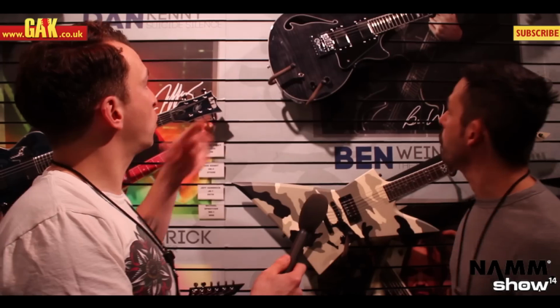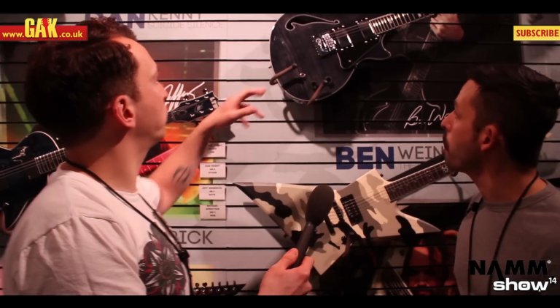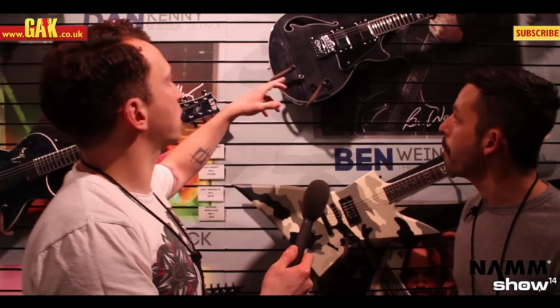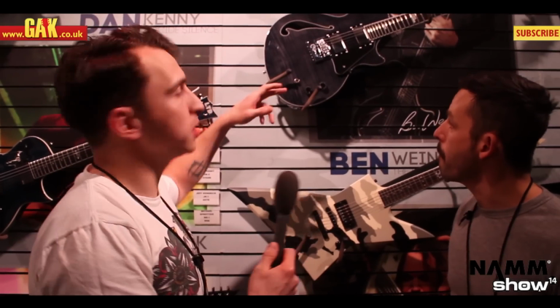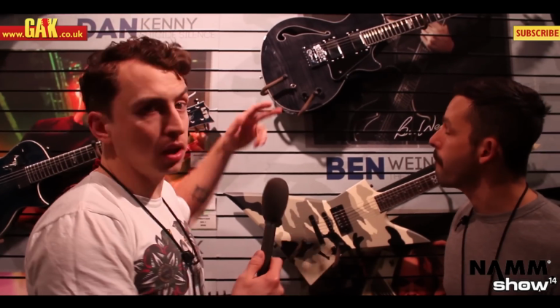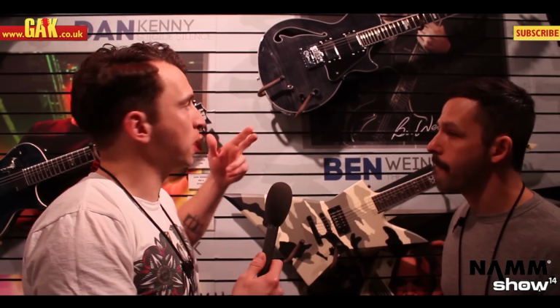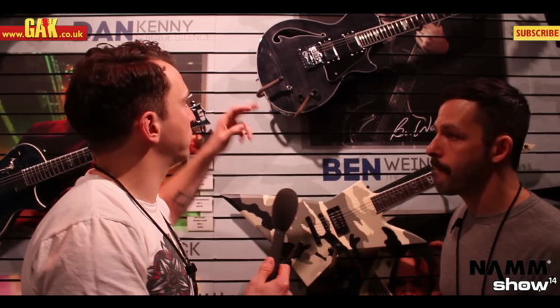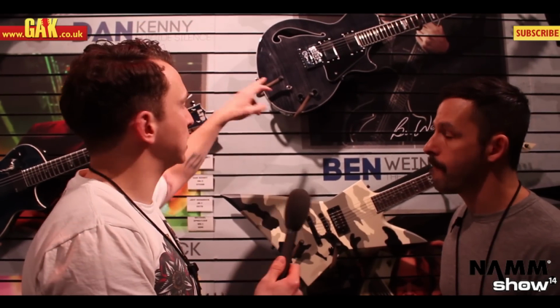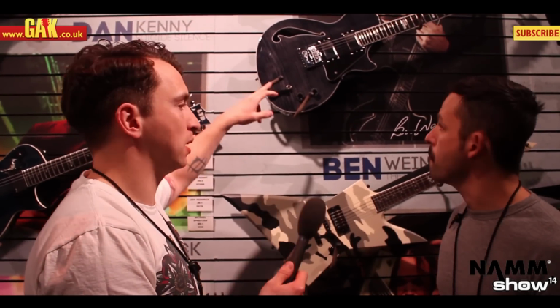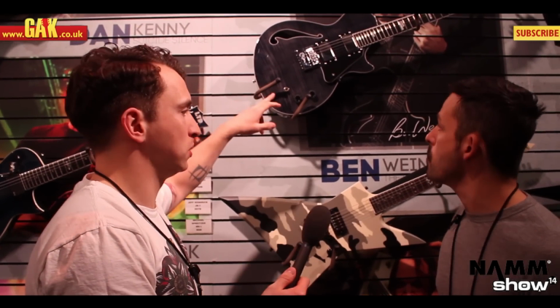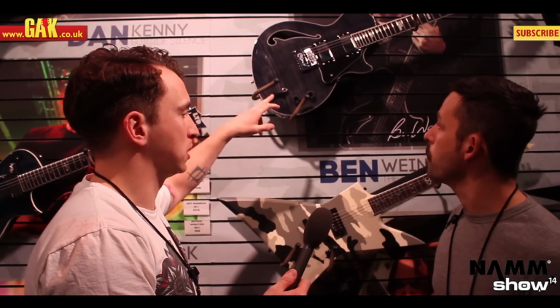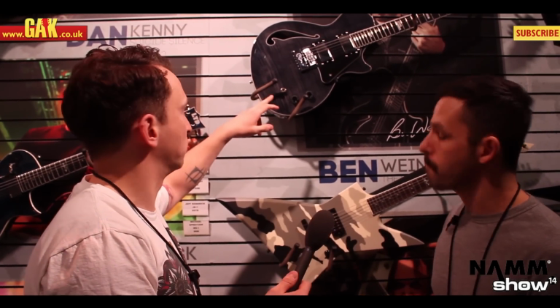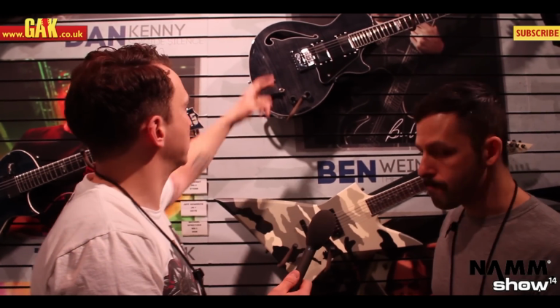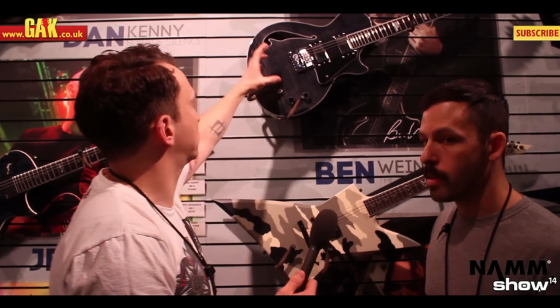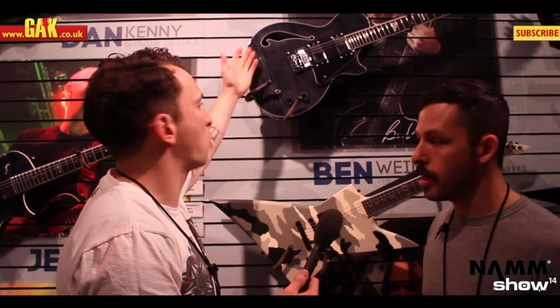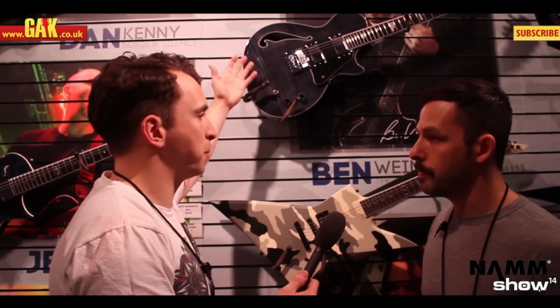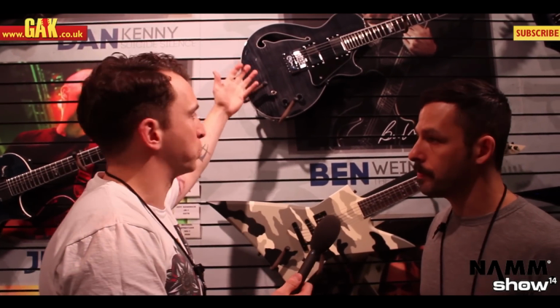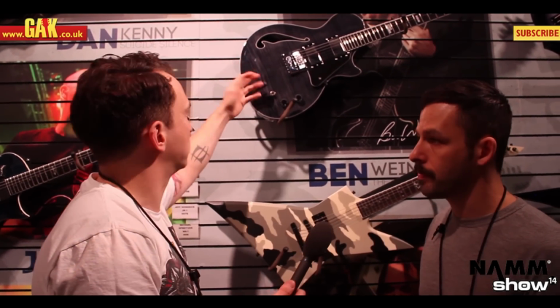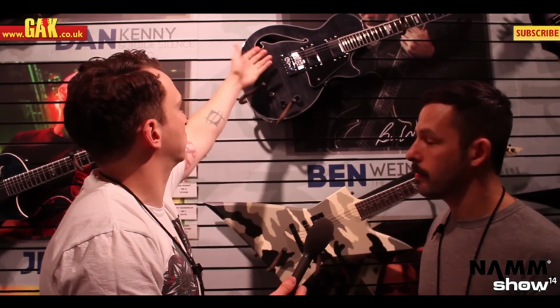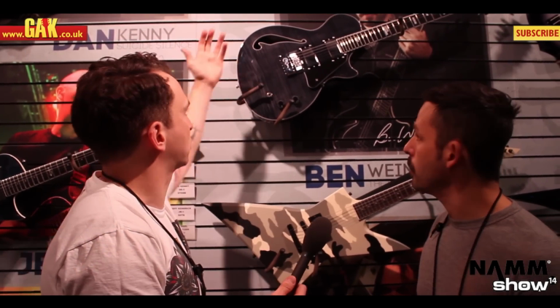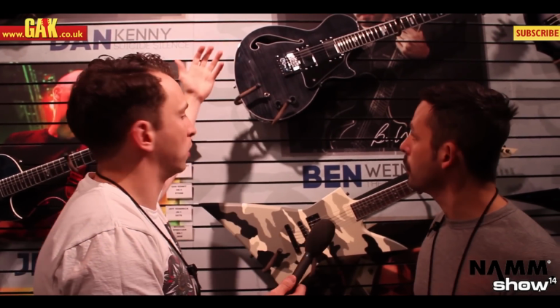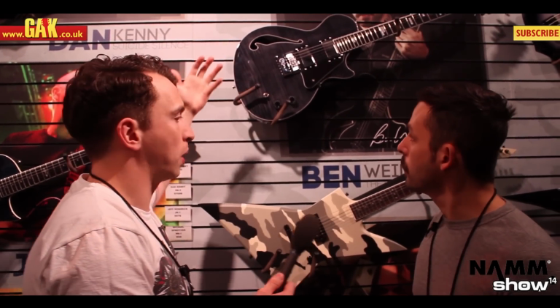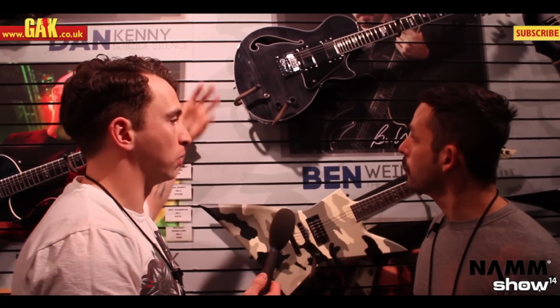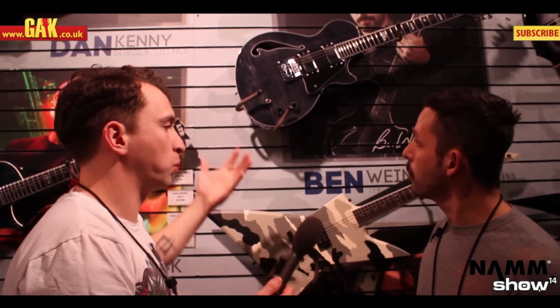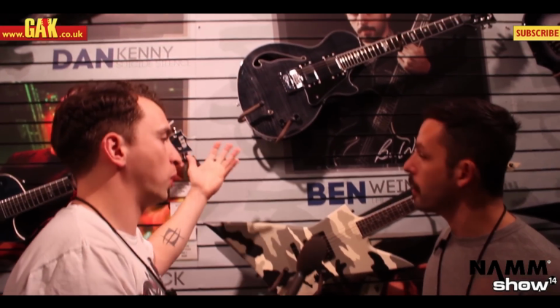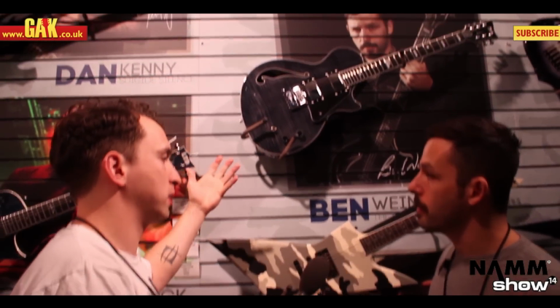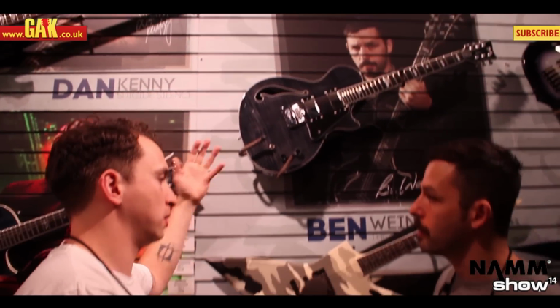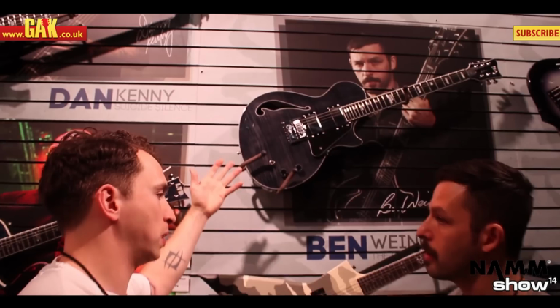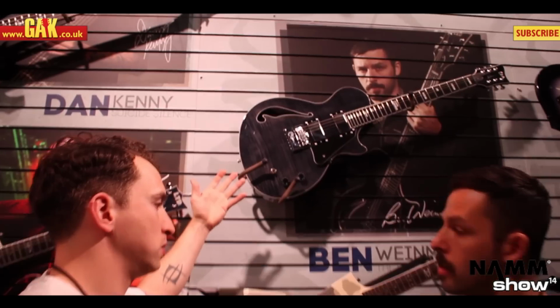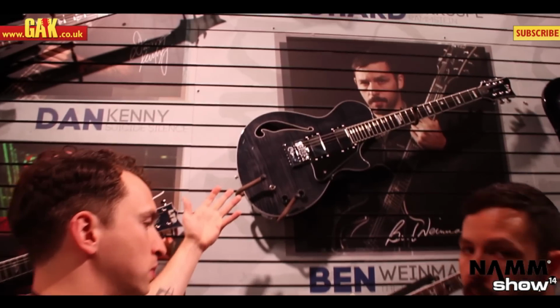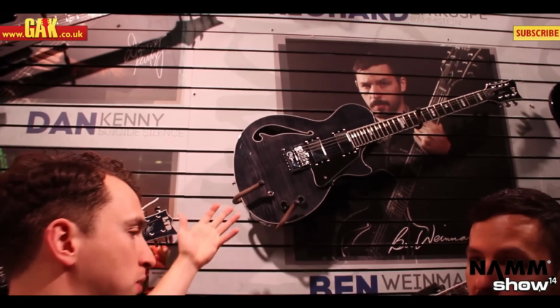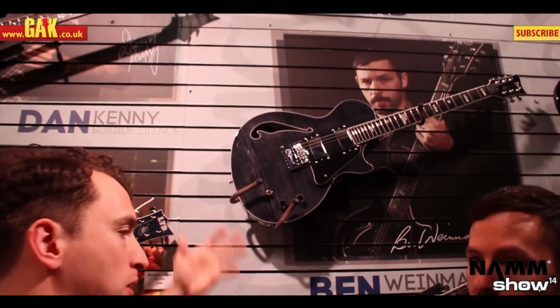For the guys at home that haven't seen the Evertune system, it's a big bridge, it's got a lot going on. What is it that made you decide to use it?